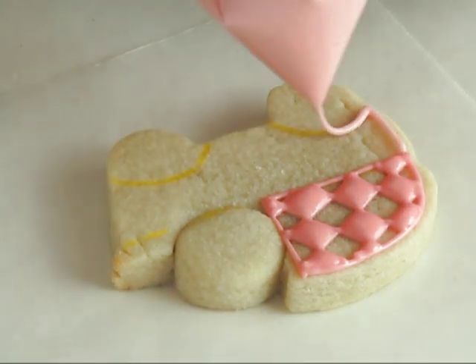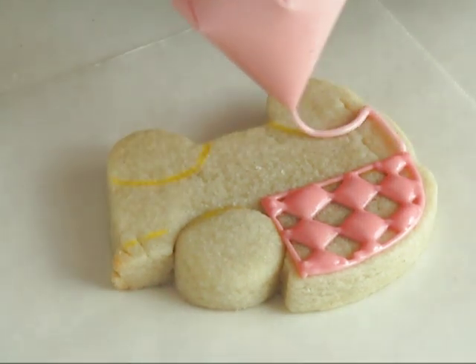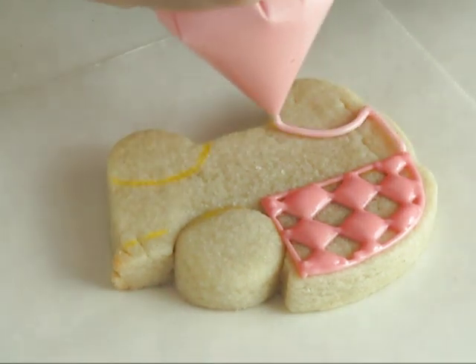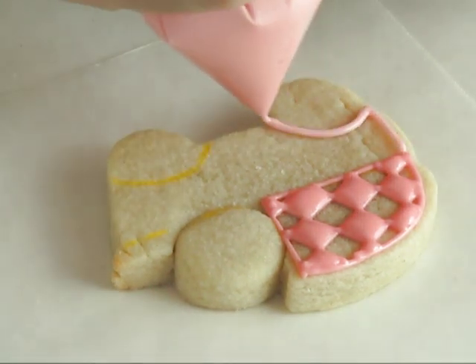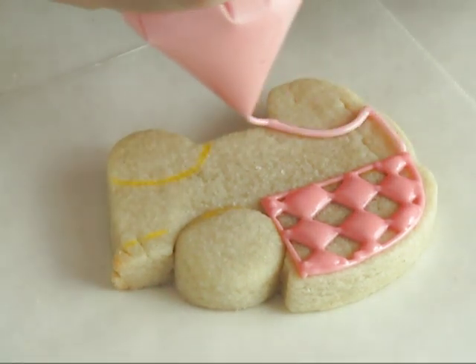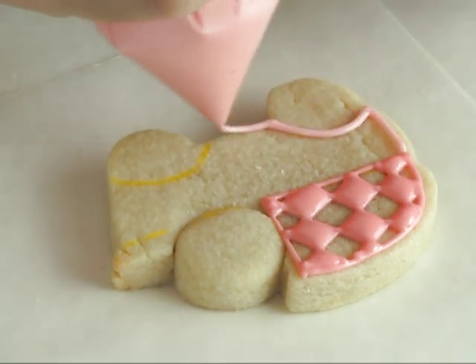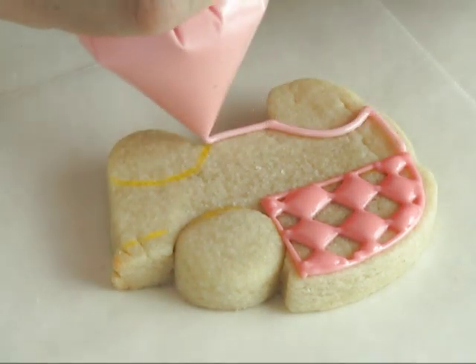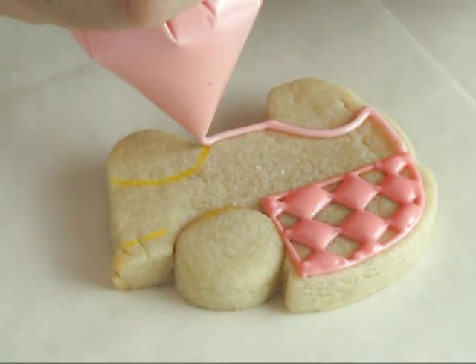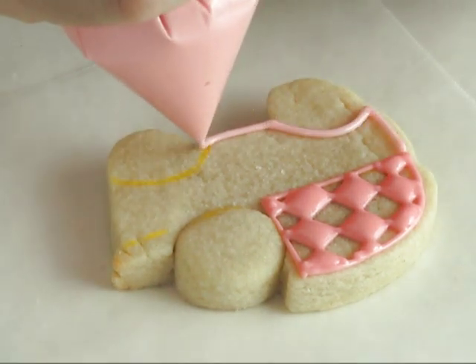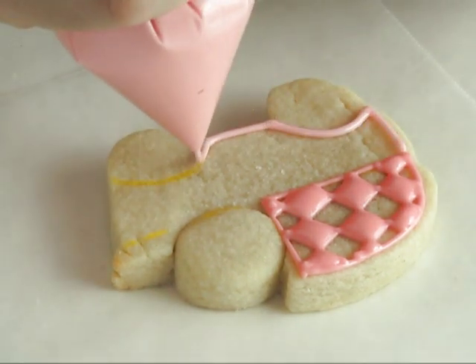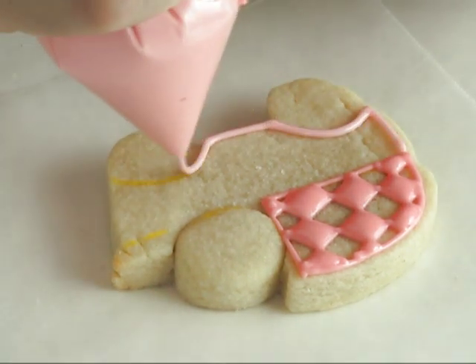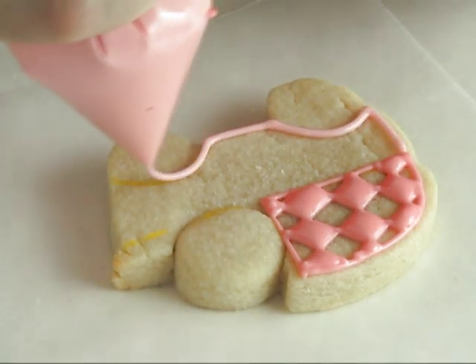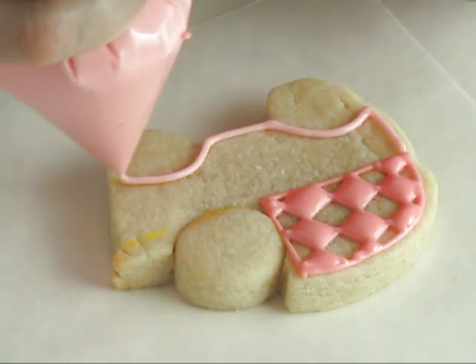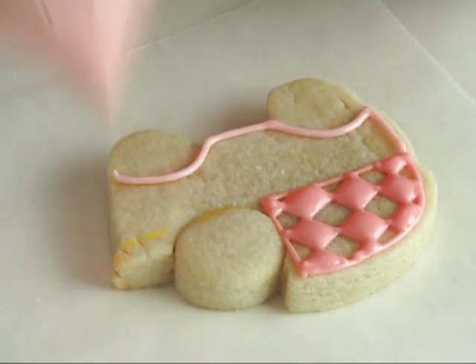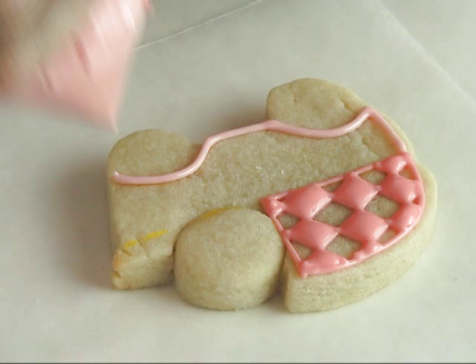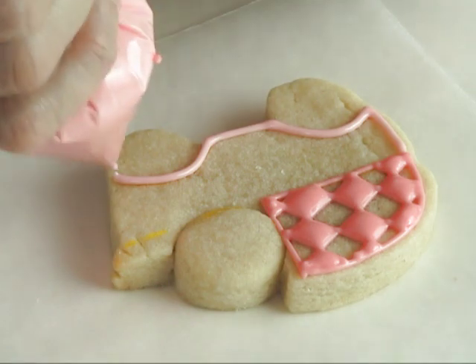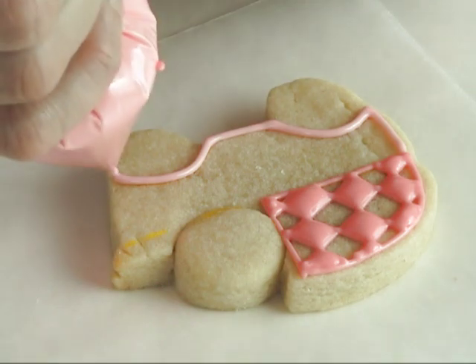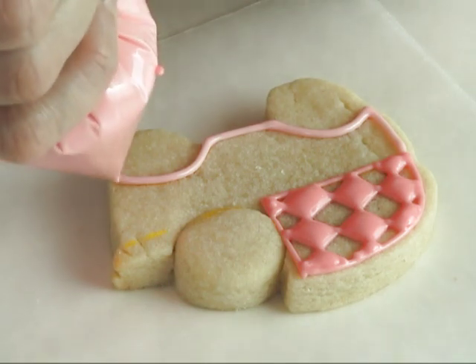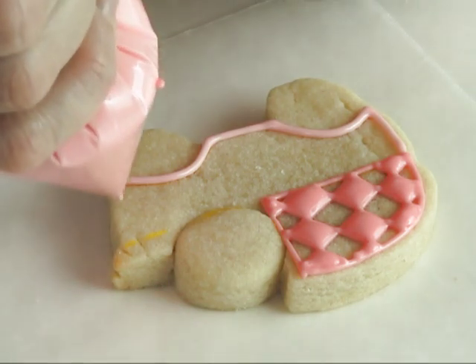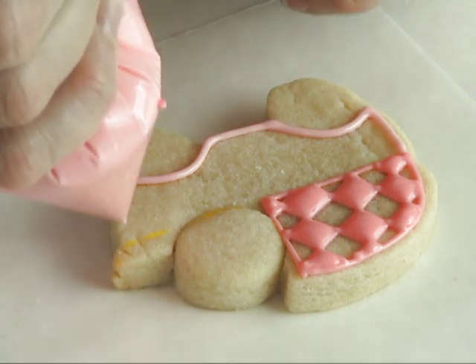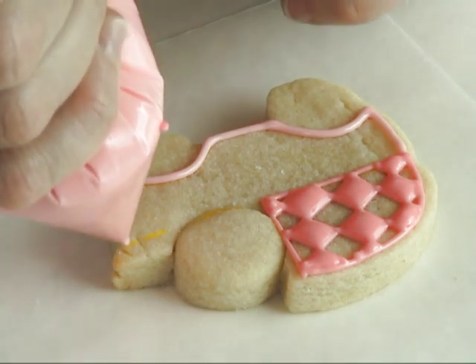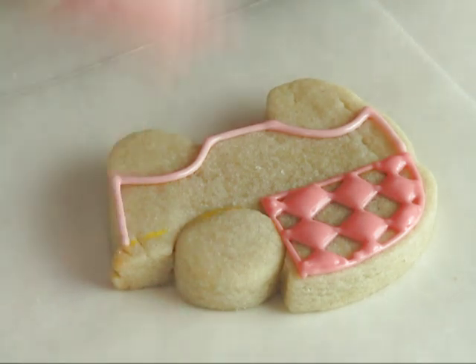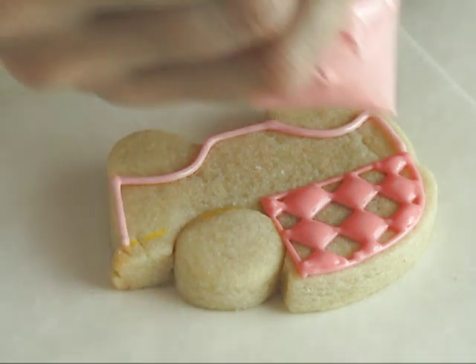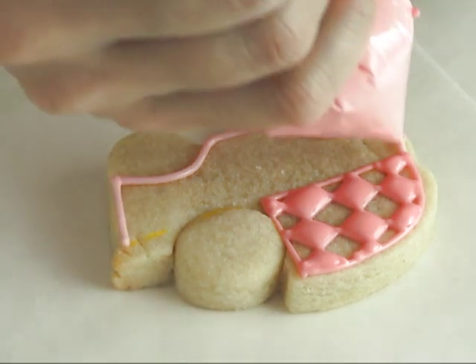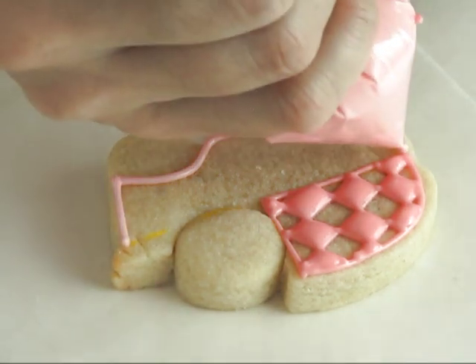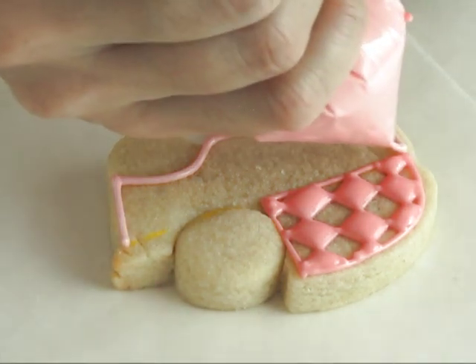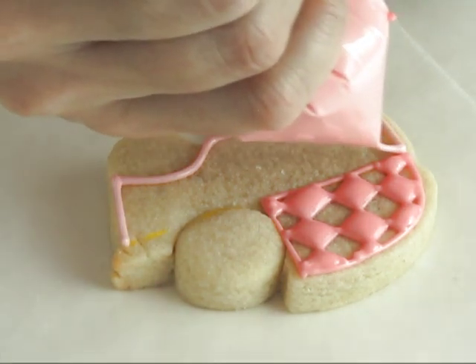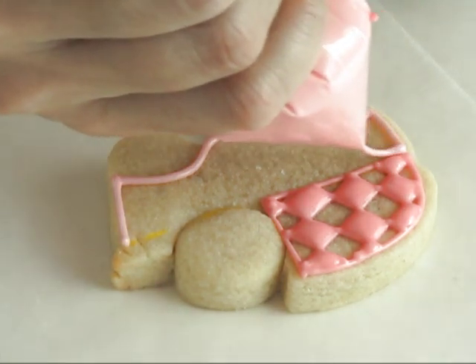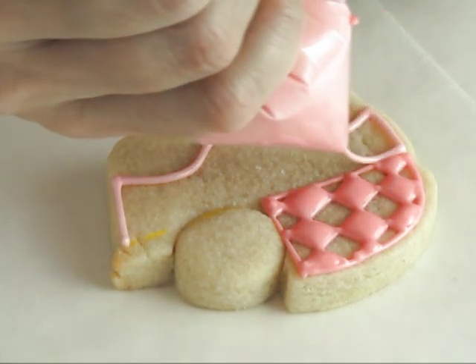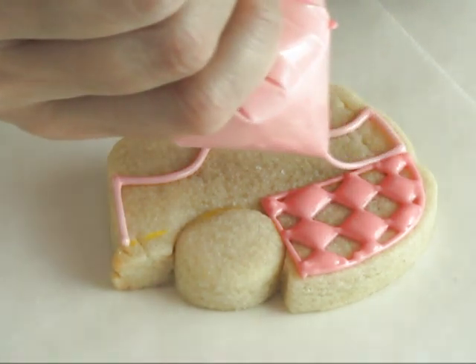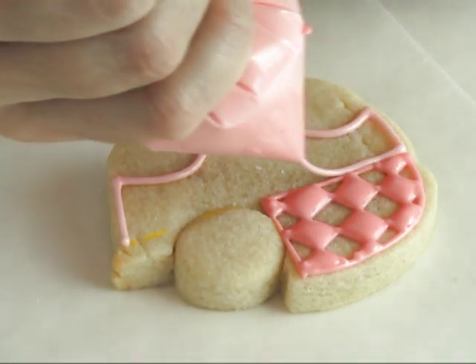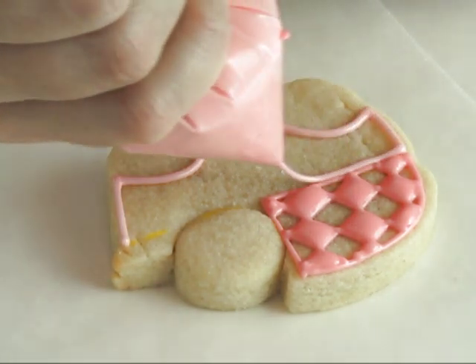And then we can use 15-second royal icing. I'm using 15-second royal icing.